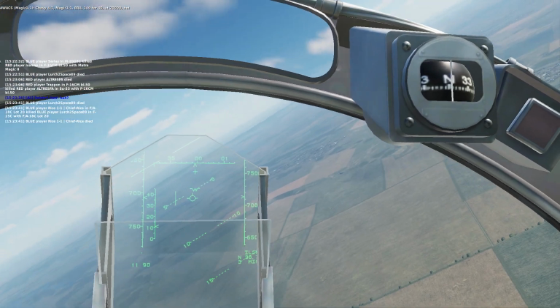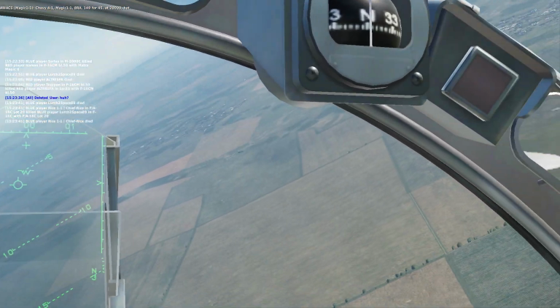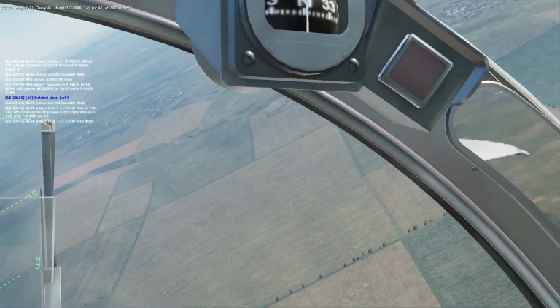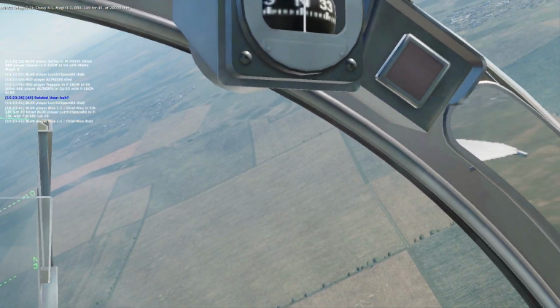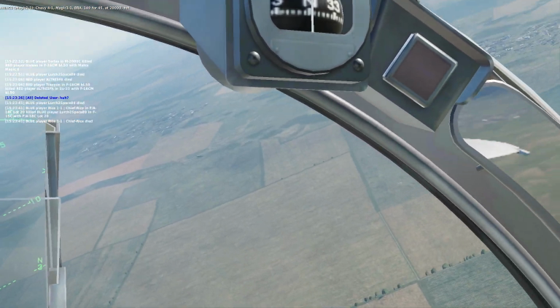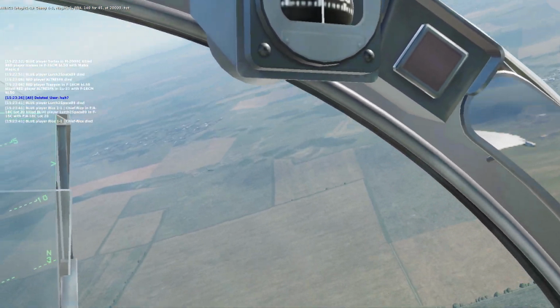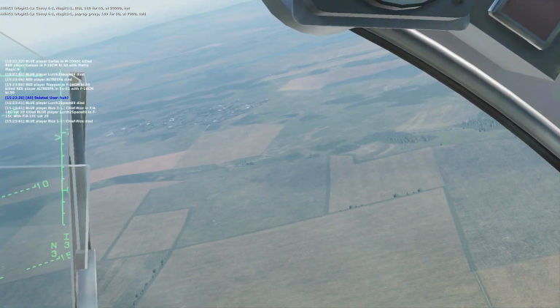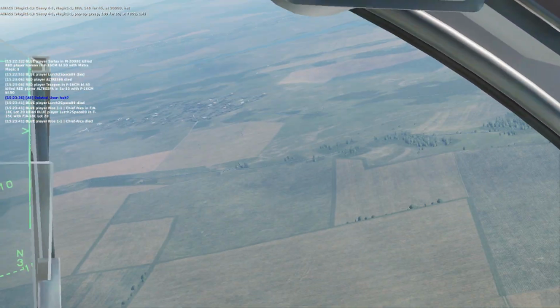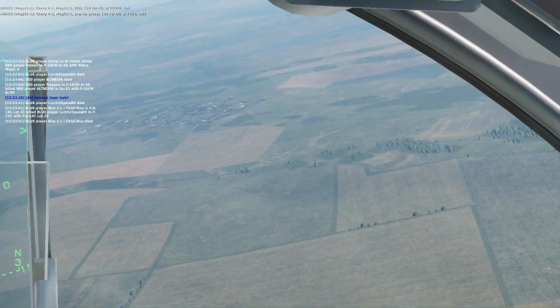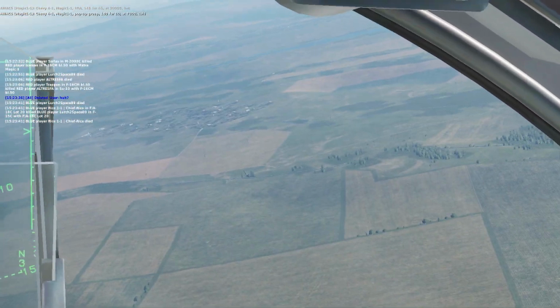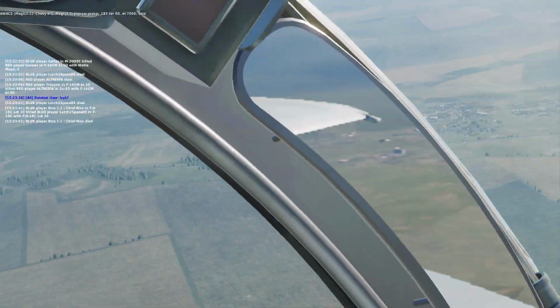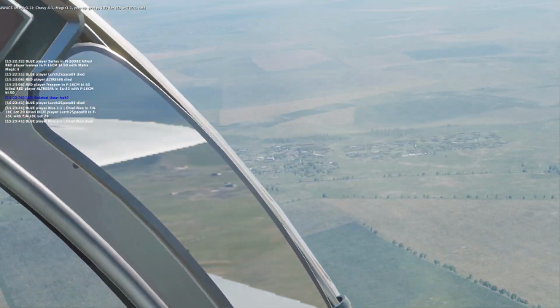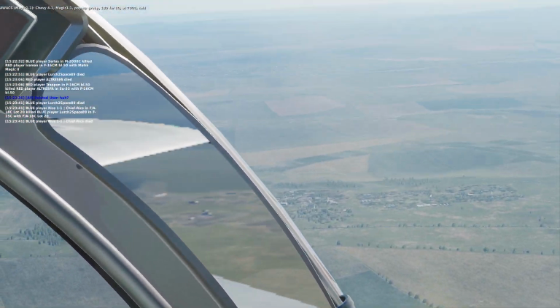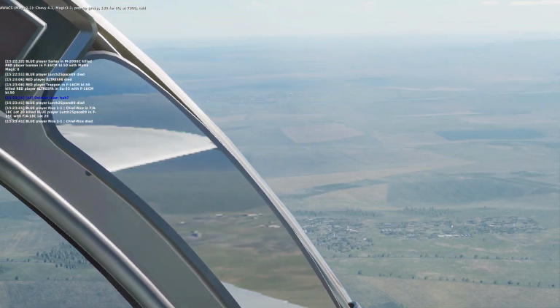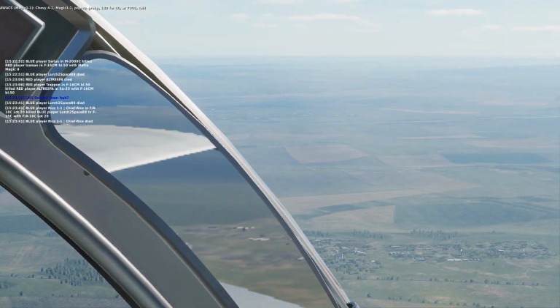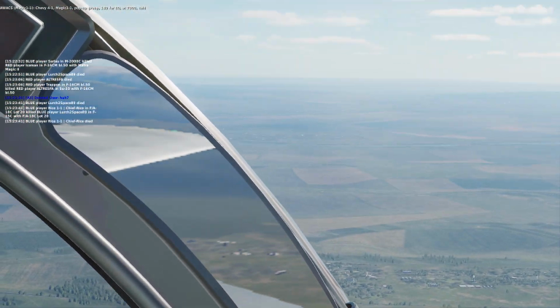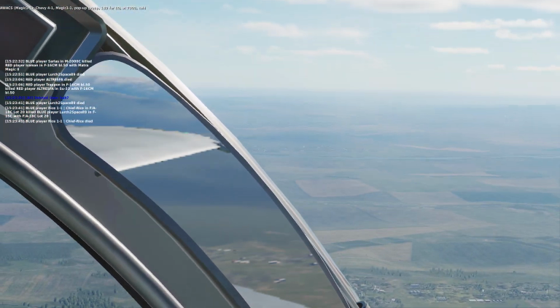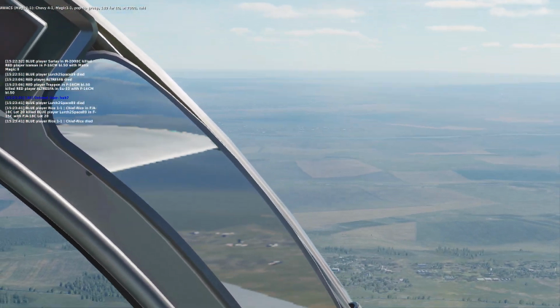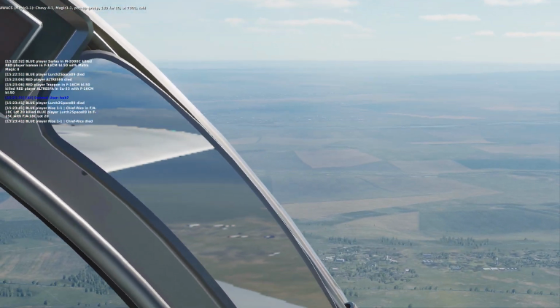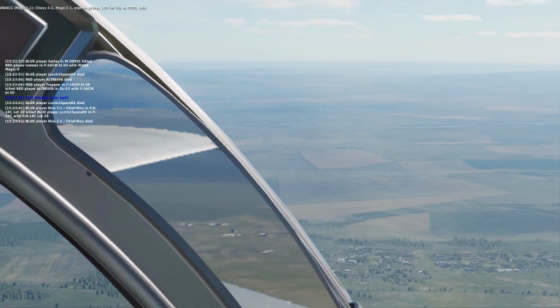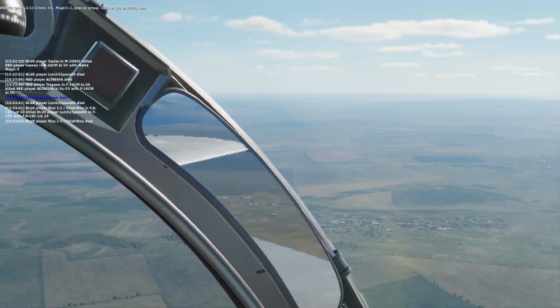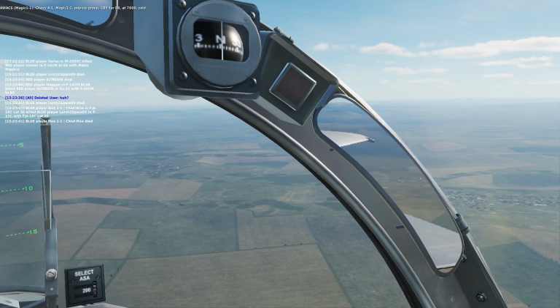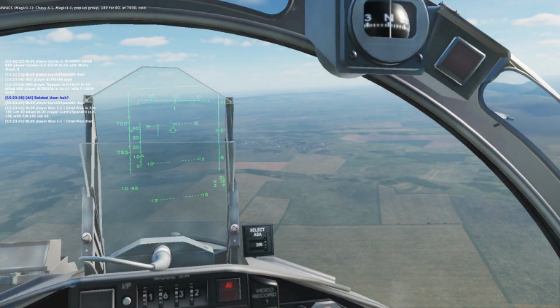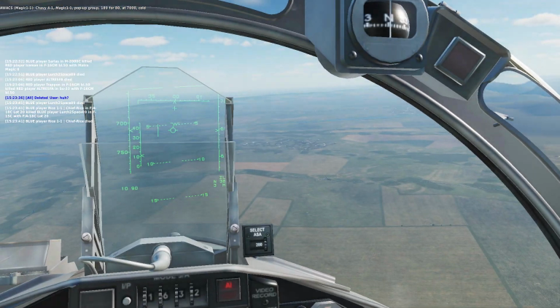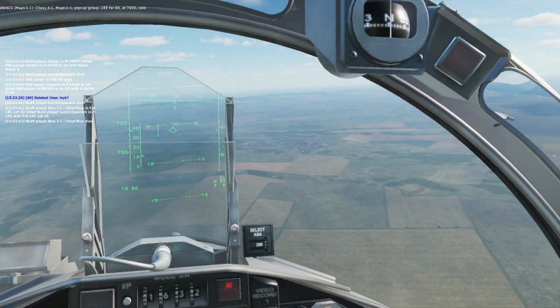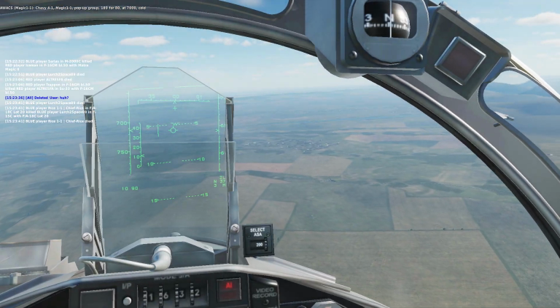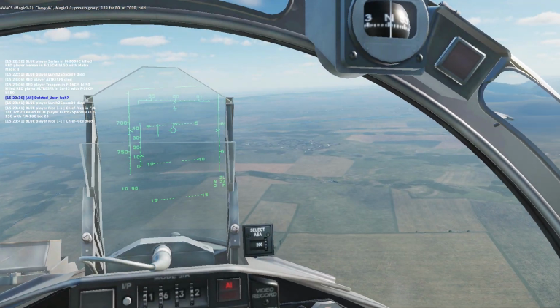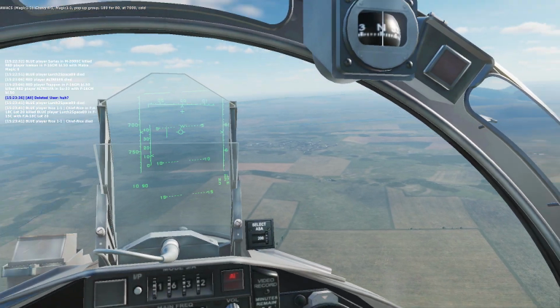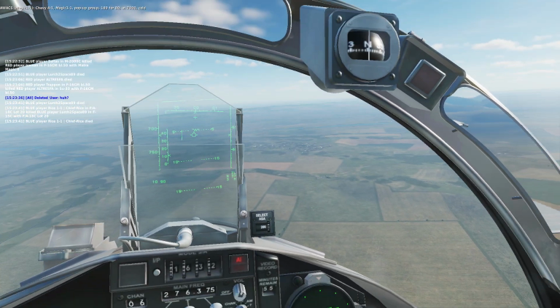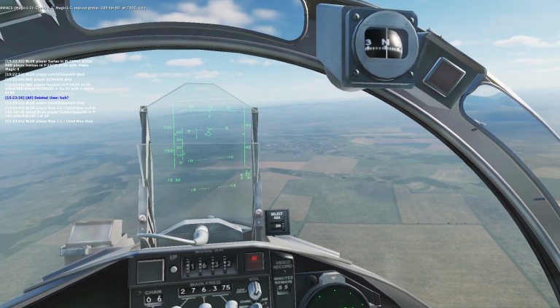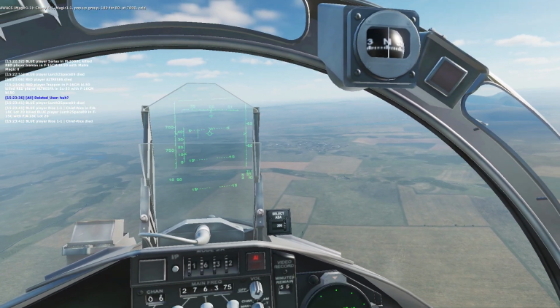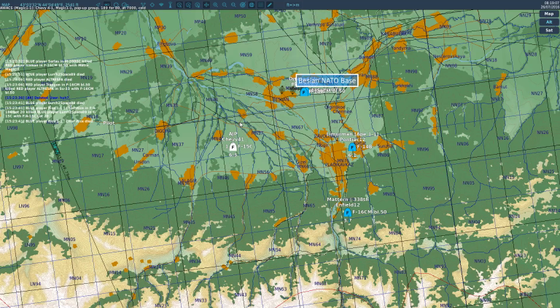Chevy Ford 1, Magic 1-1, pop-up group 189-480, at 7,000, cold.